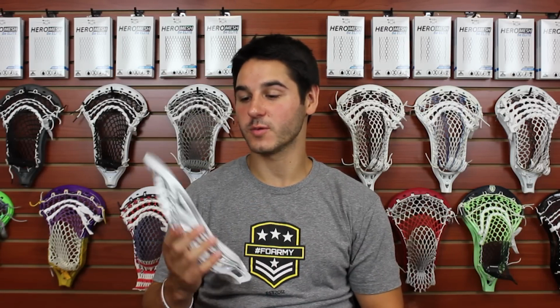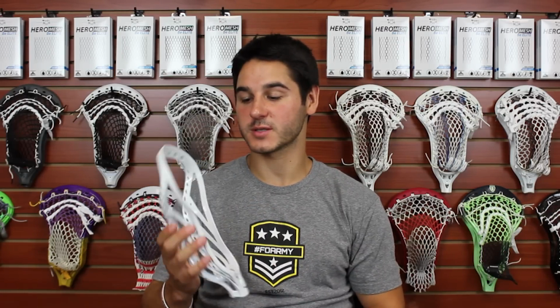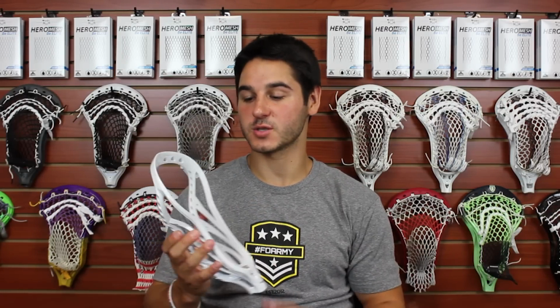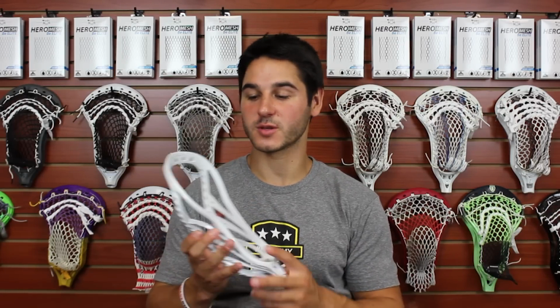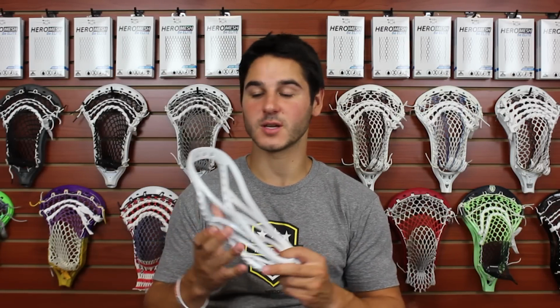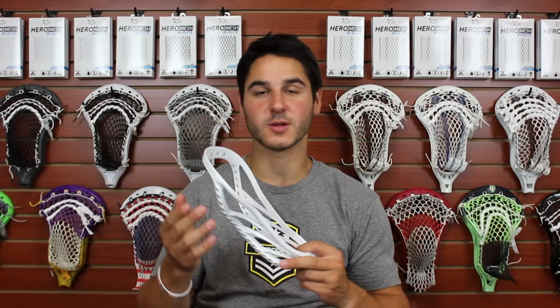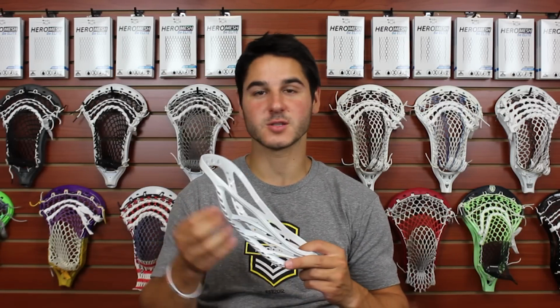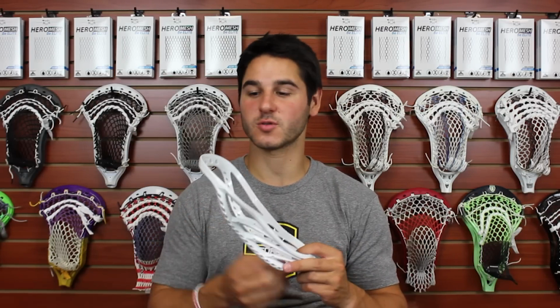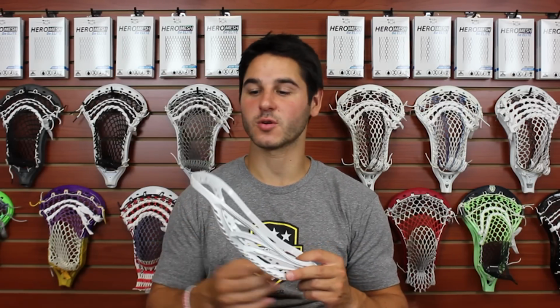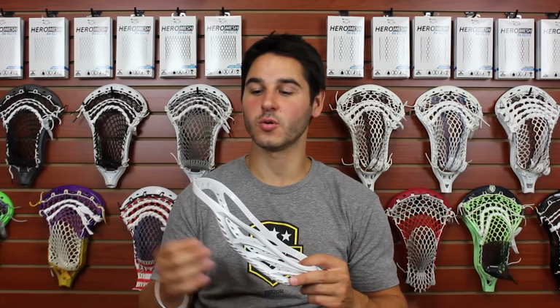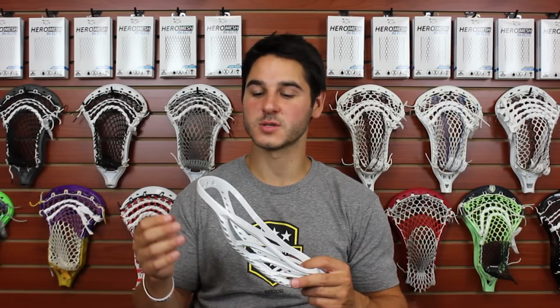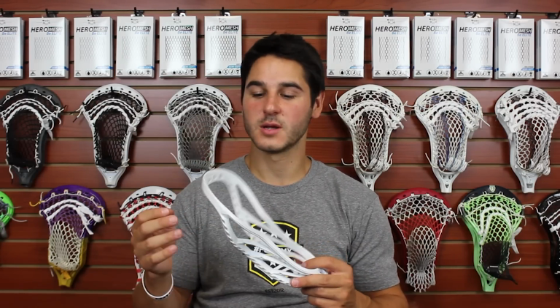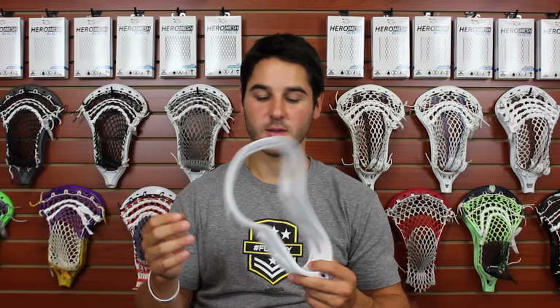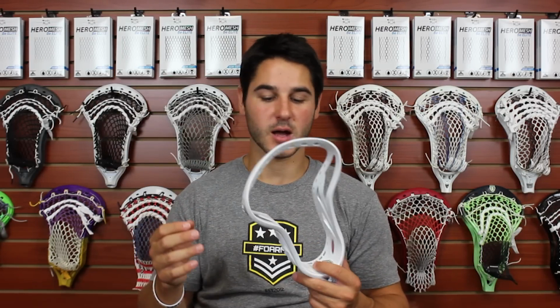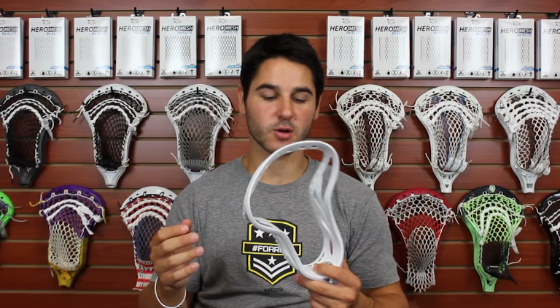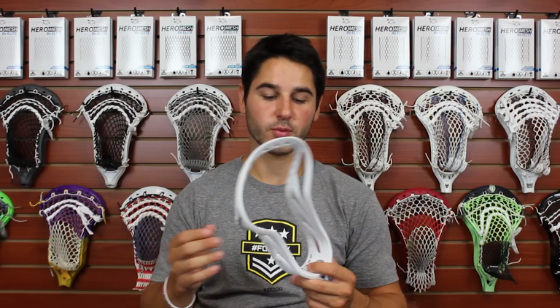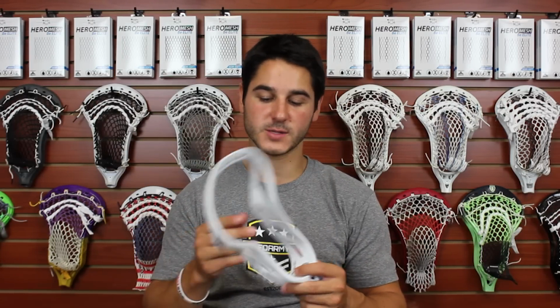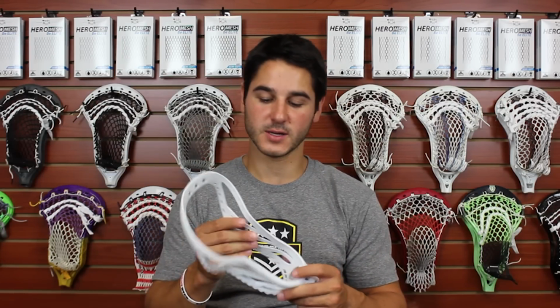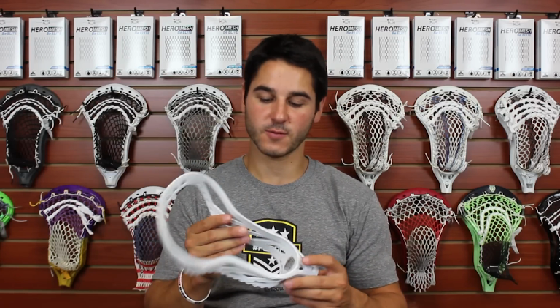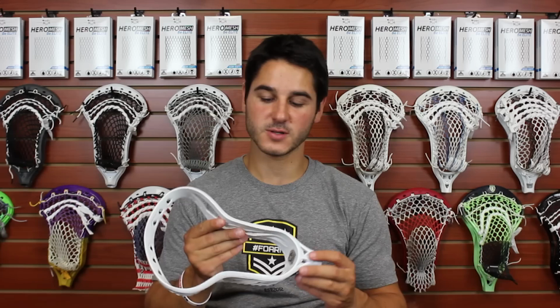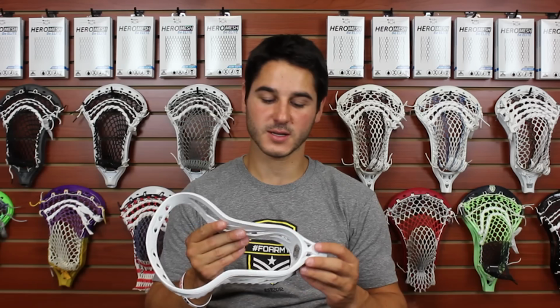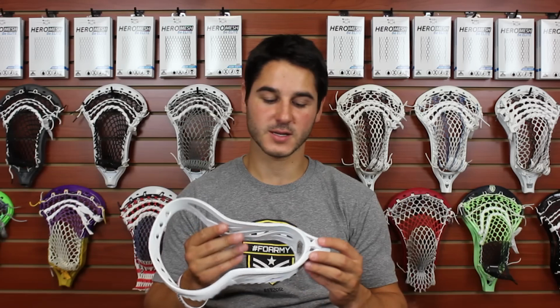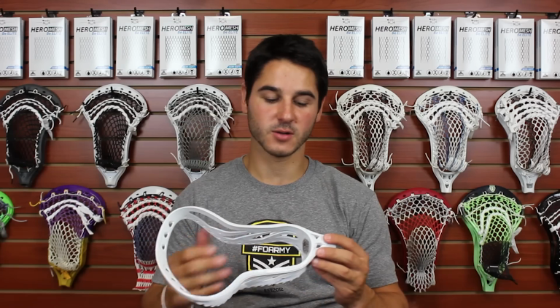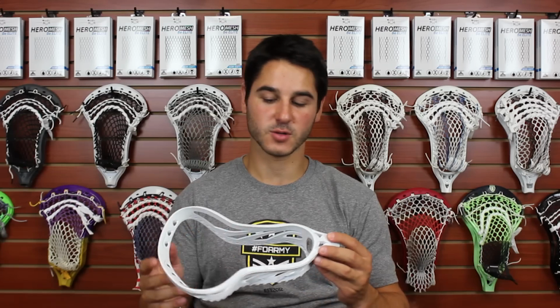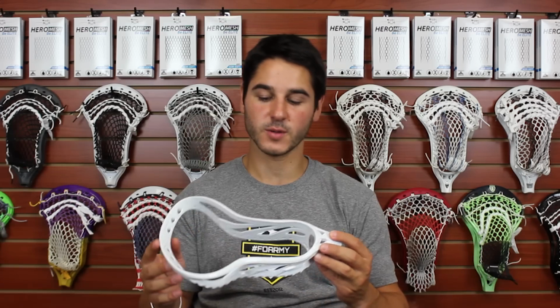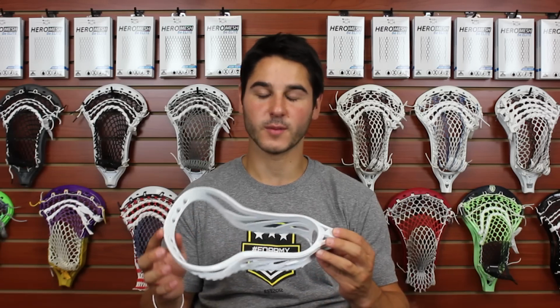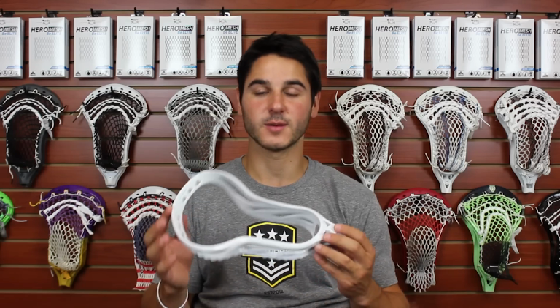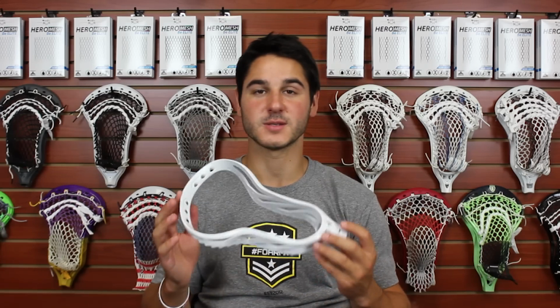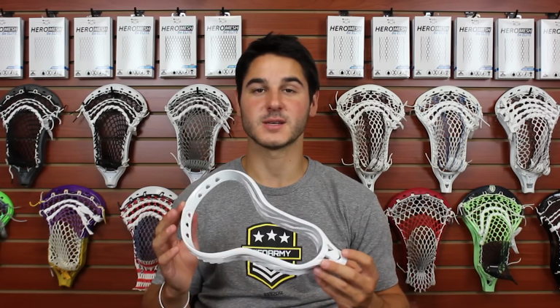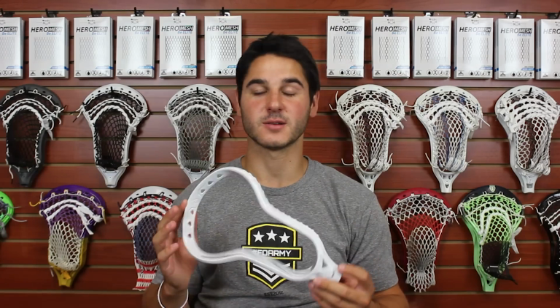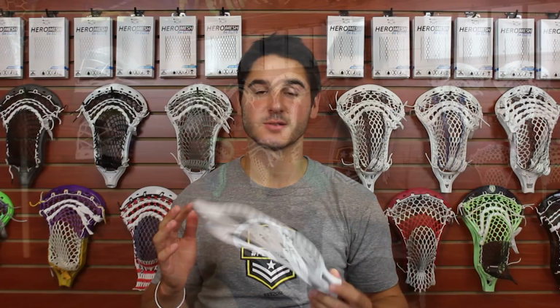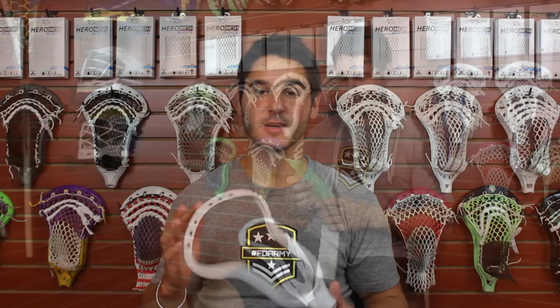Really excited to string this up — tons of stringing holes, good placement as far as I can tell. Really pumped up to see how it turns out.